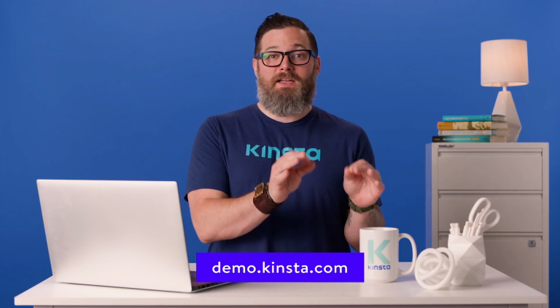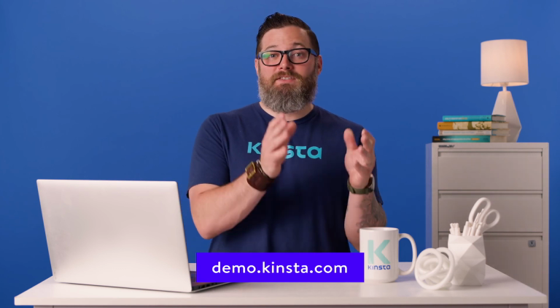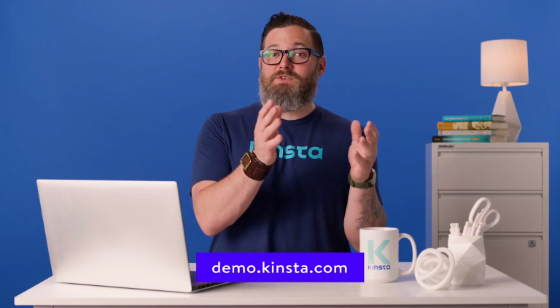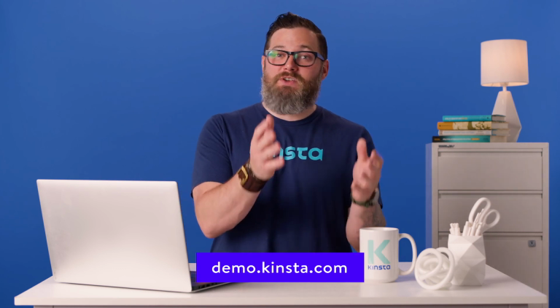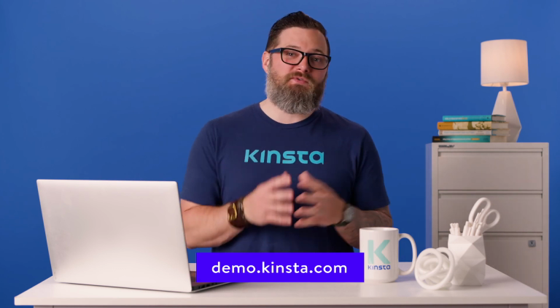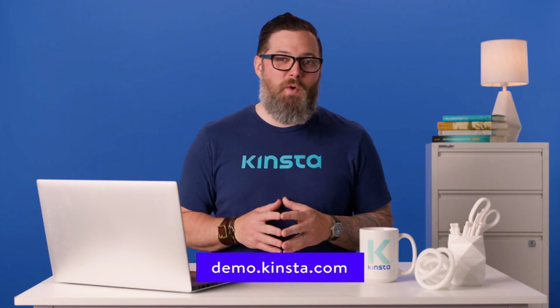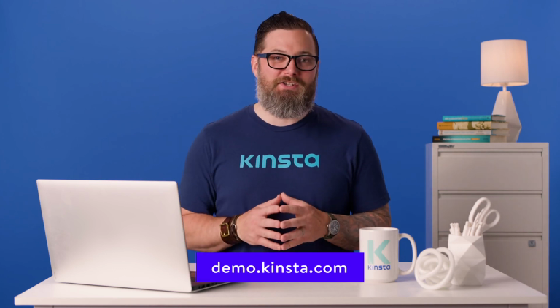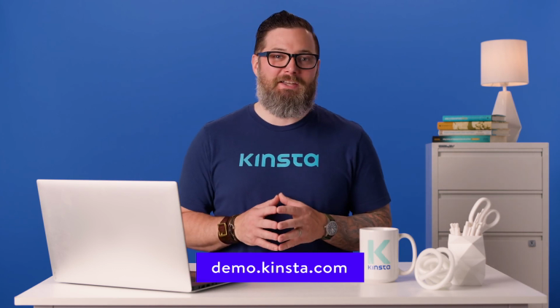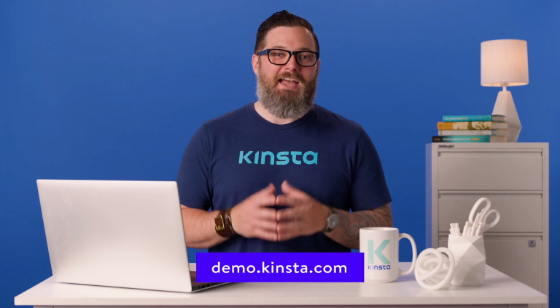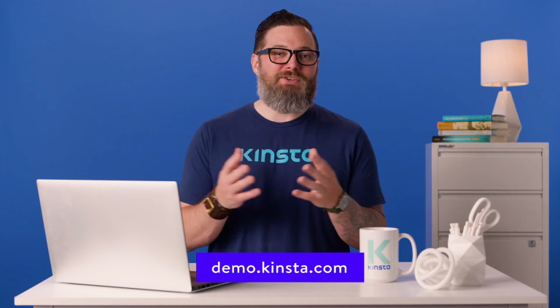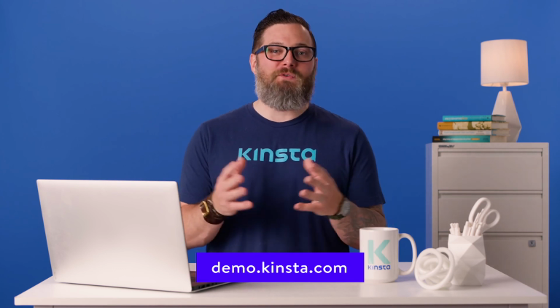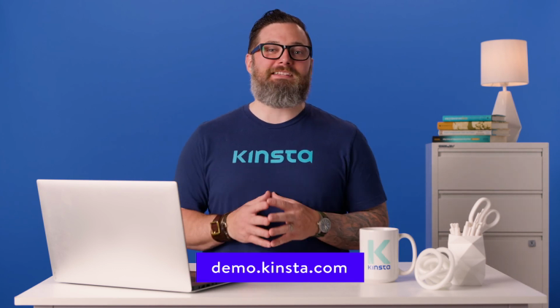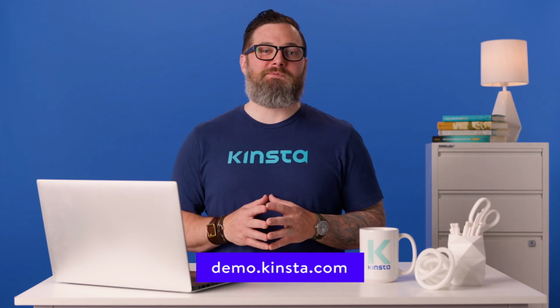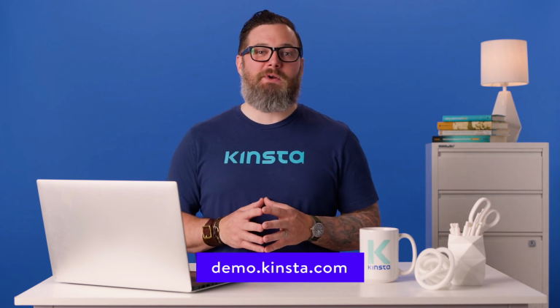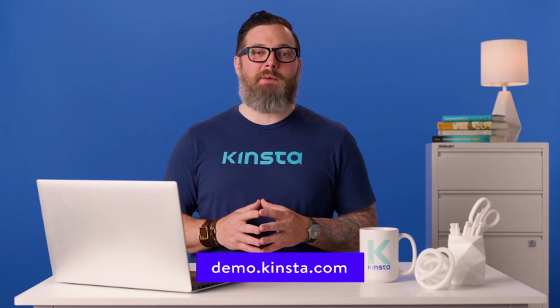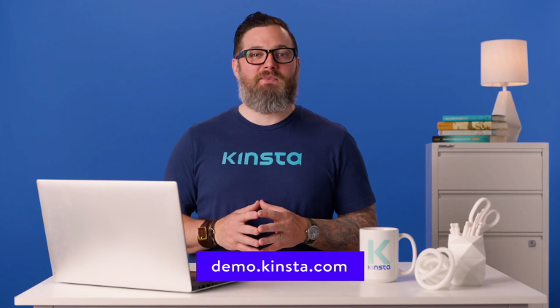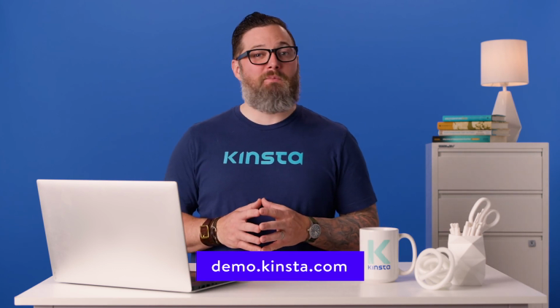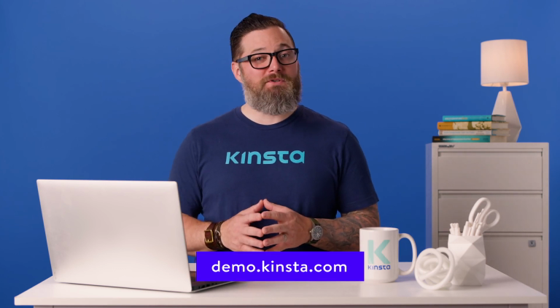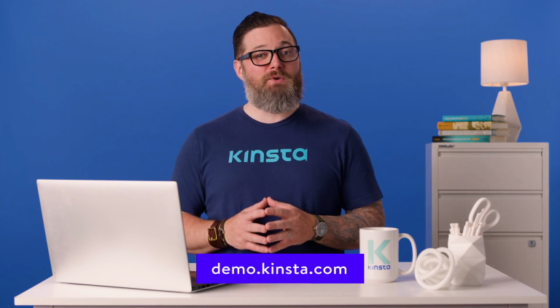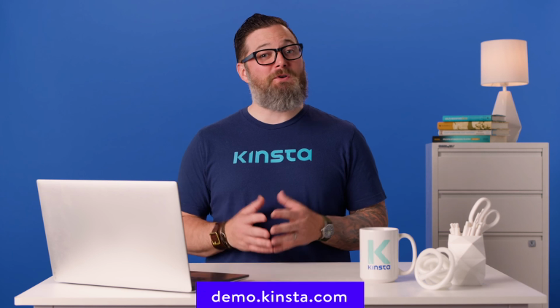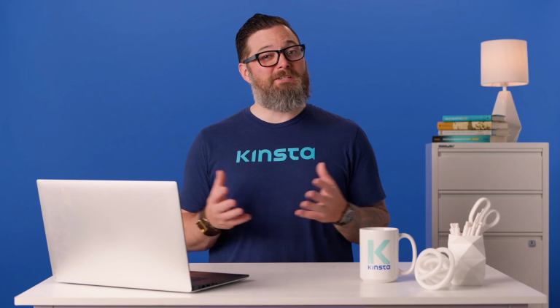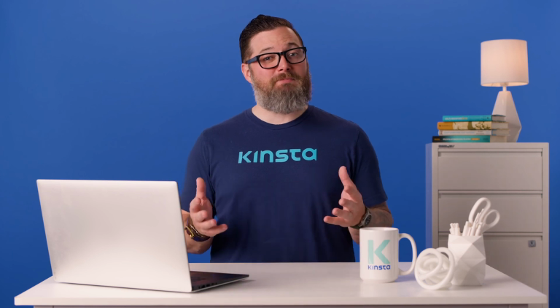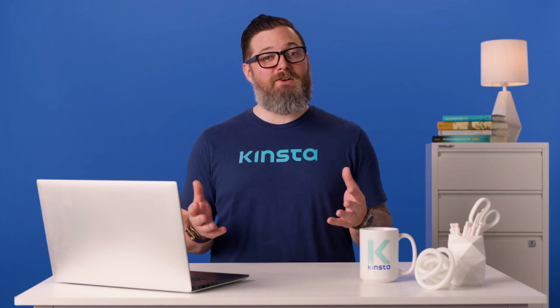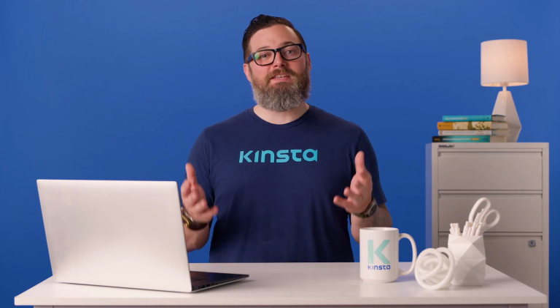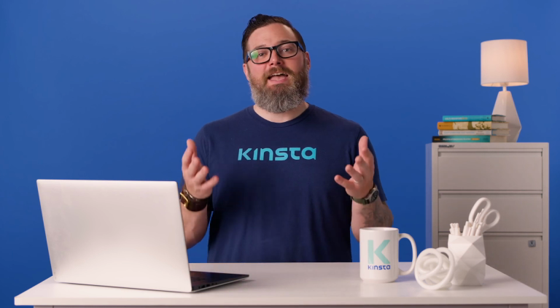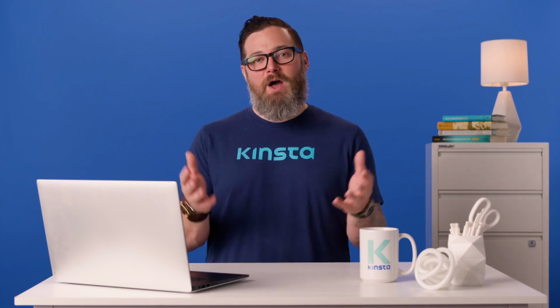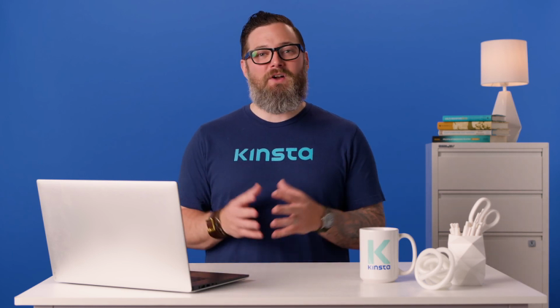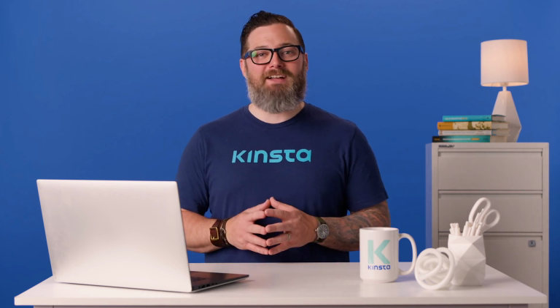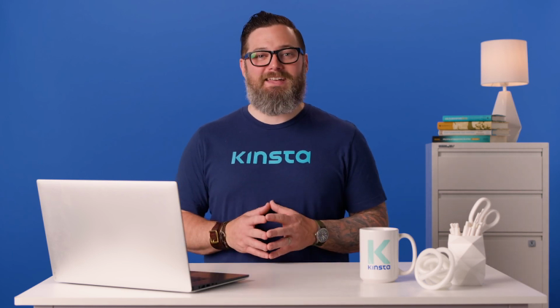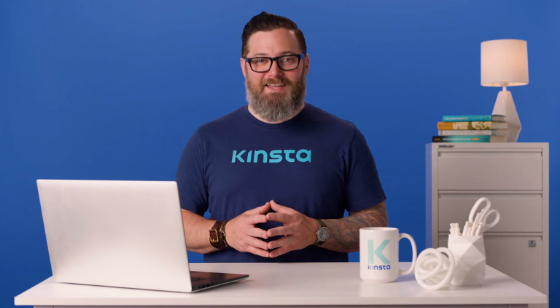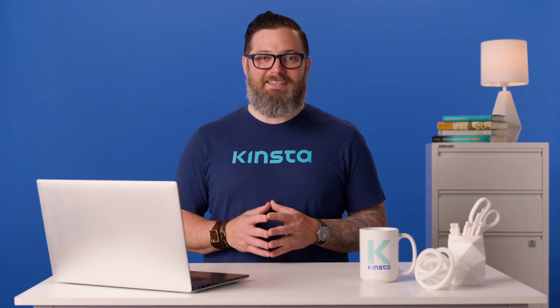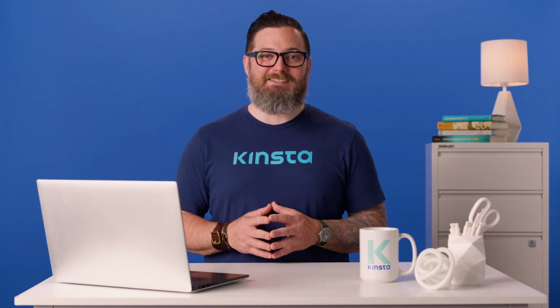Thank you so much for watching and don't forget to subscribe to find more tutorials, explainers, and helpful content like this.